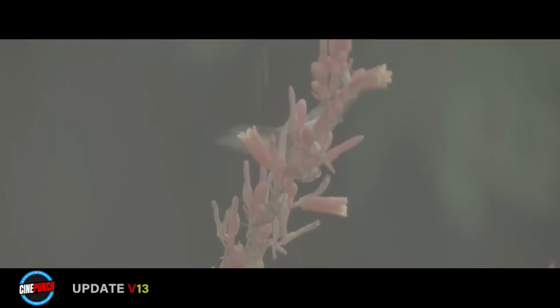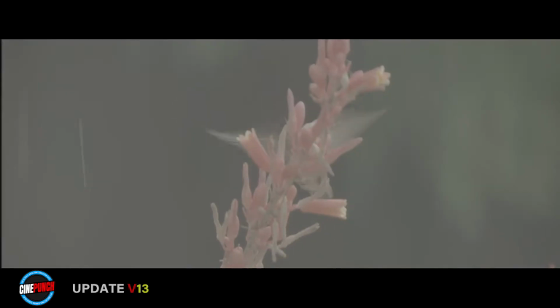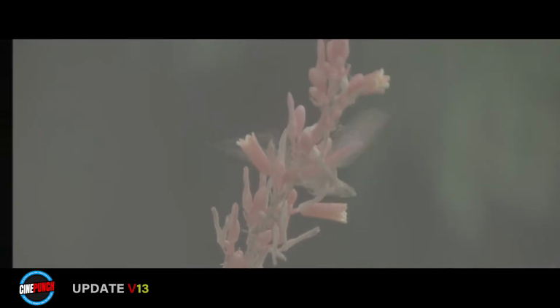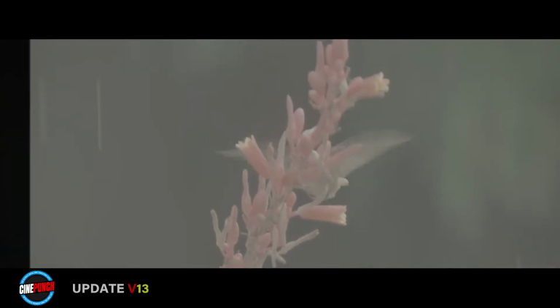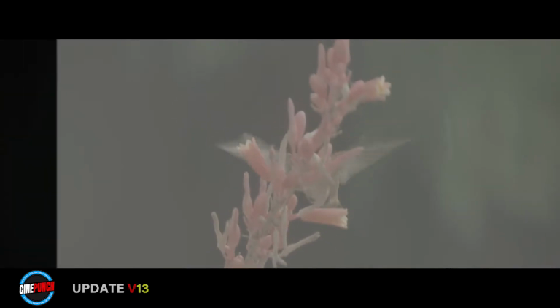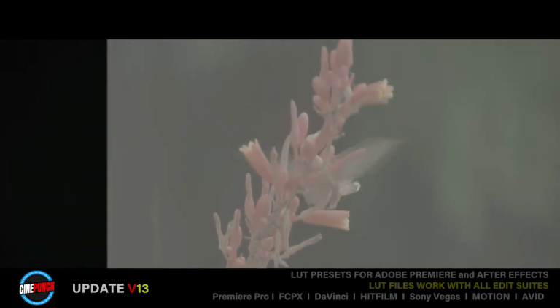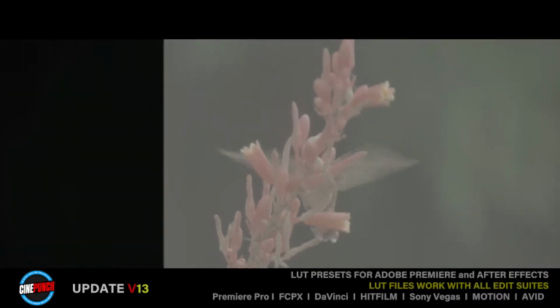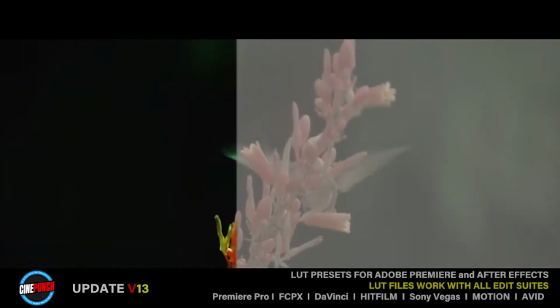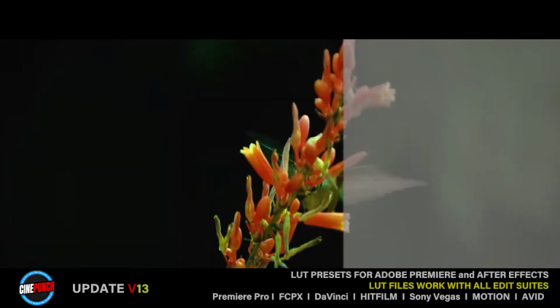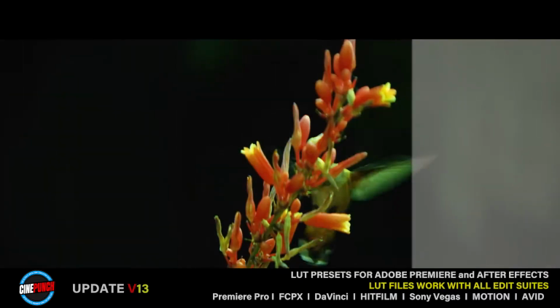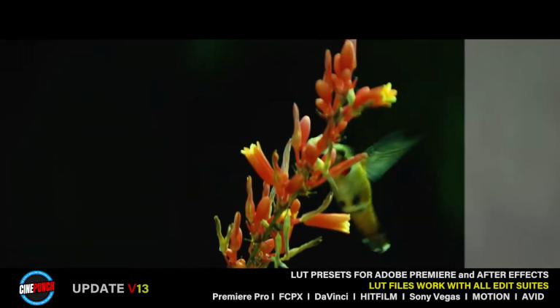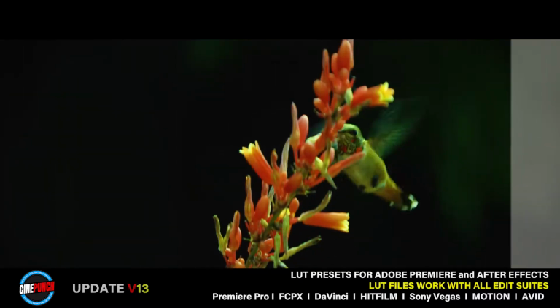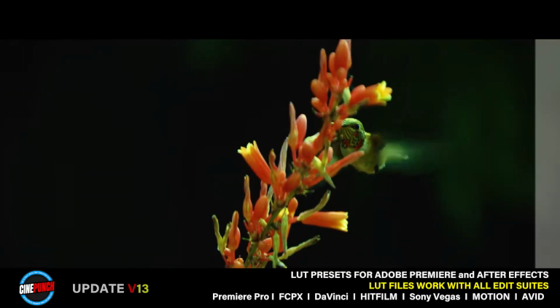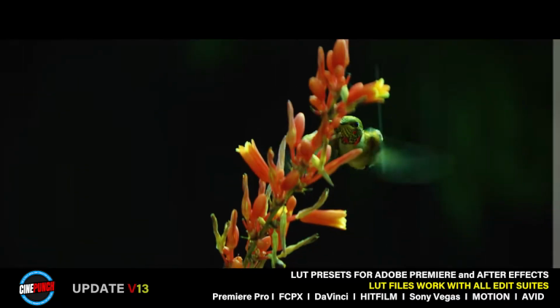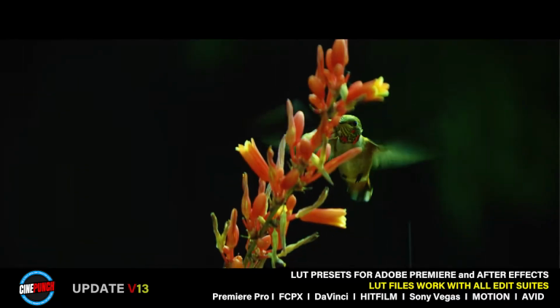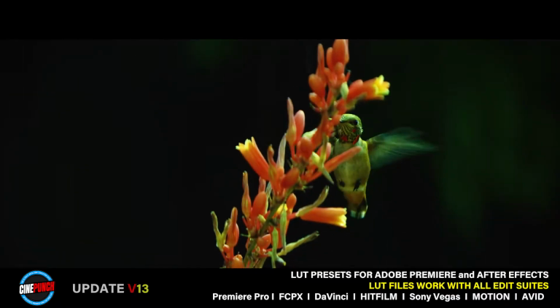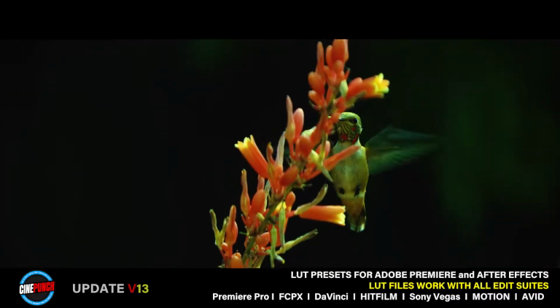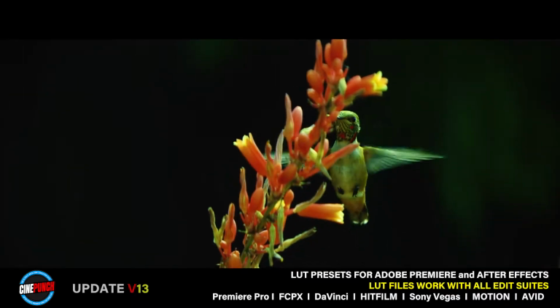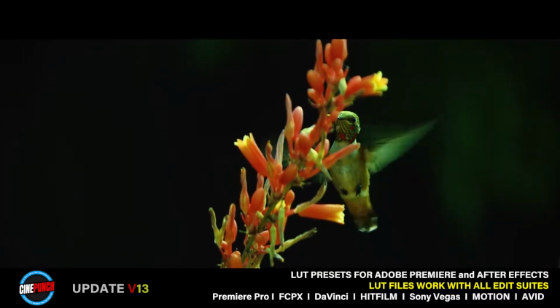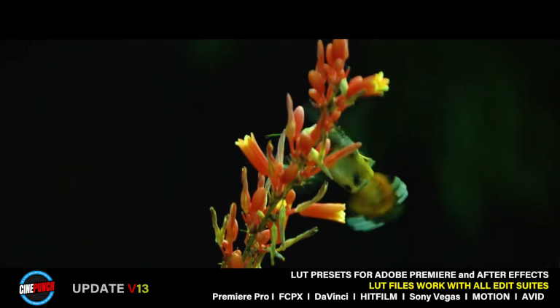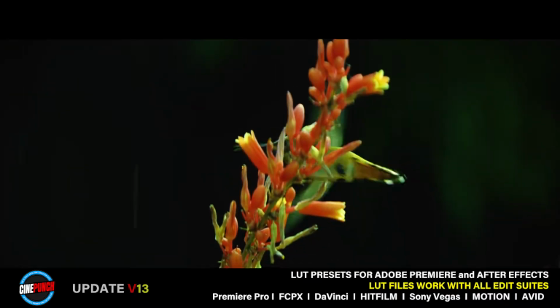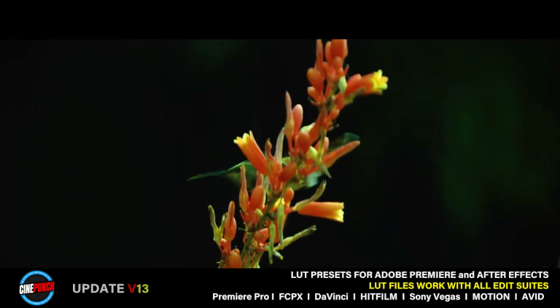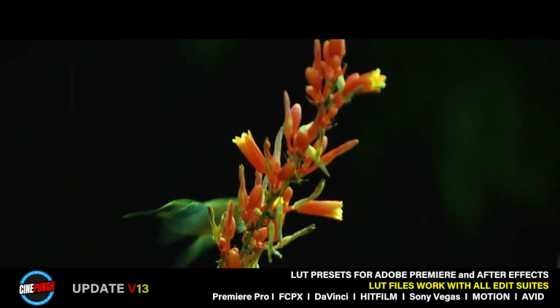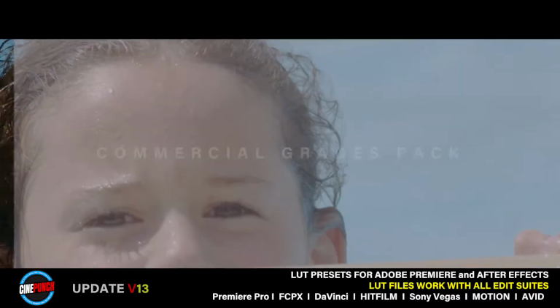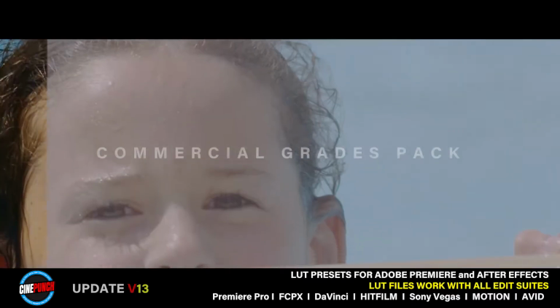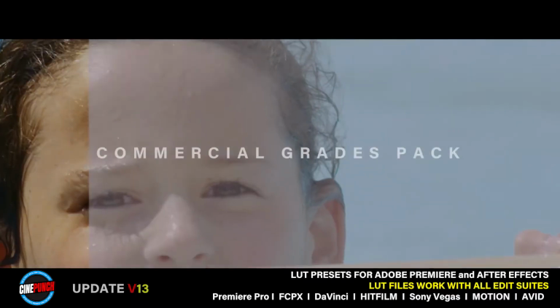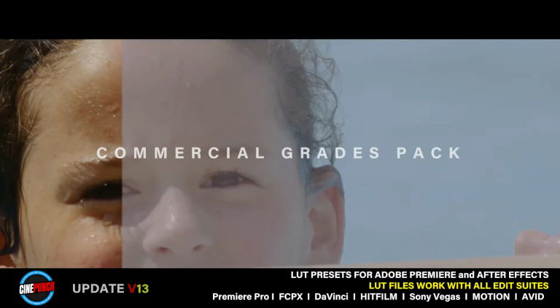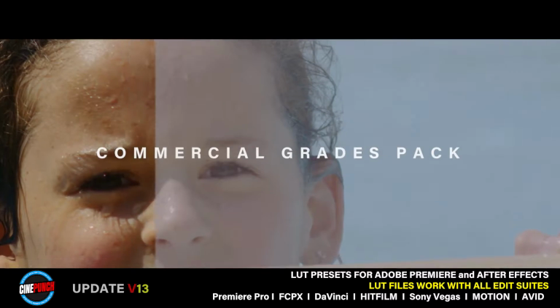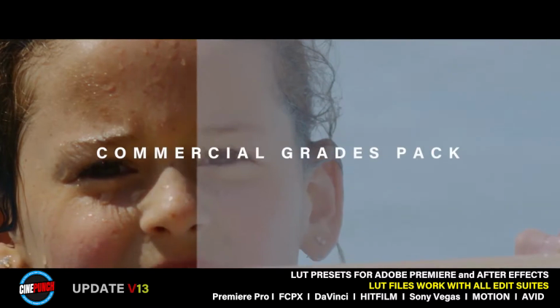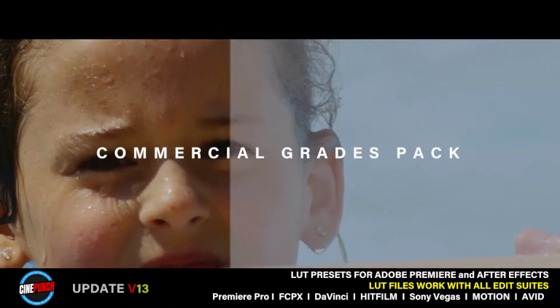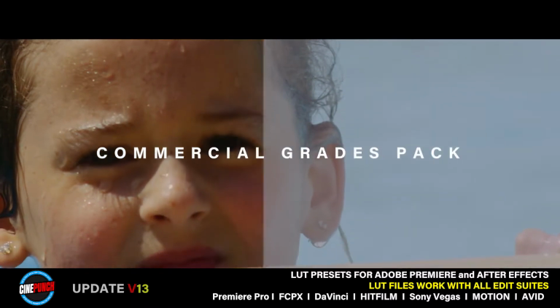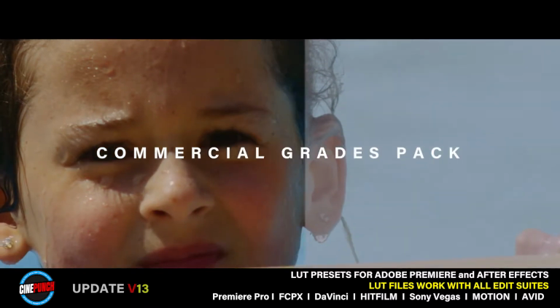LUTMASTER is a comprehensive color suite providing a wide array of professionally graded color LUTs.